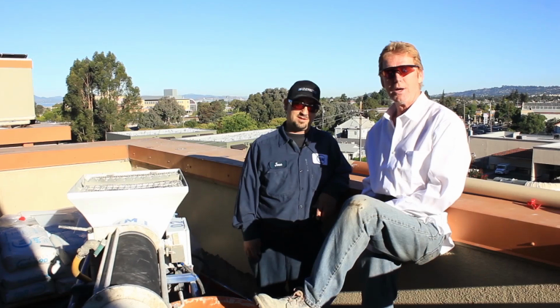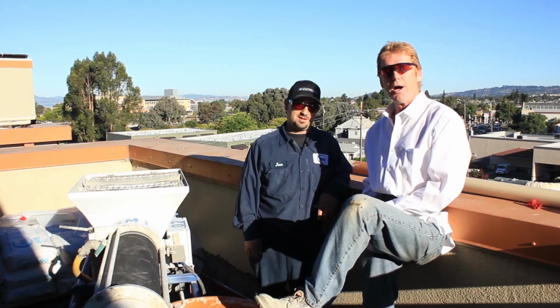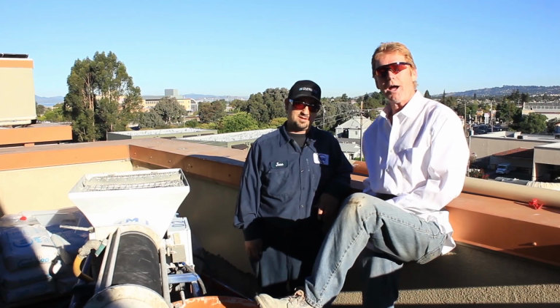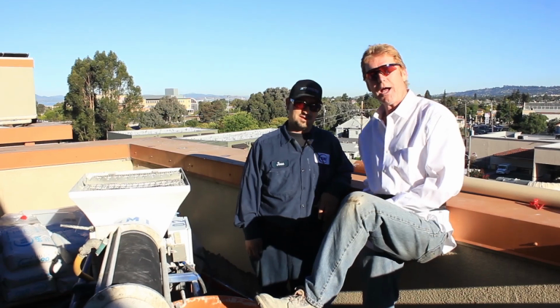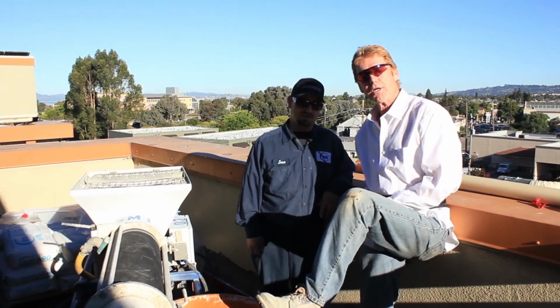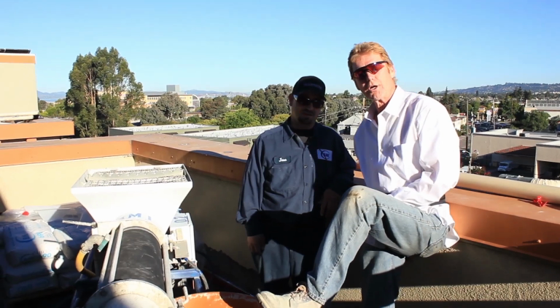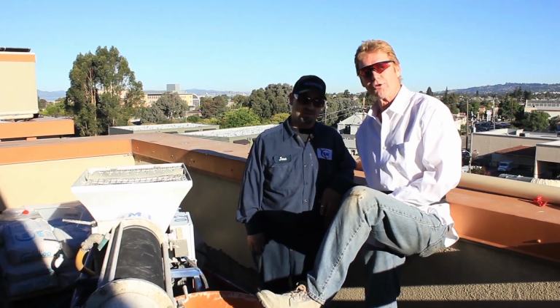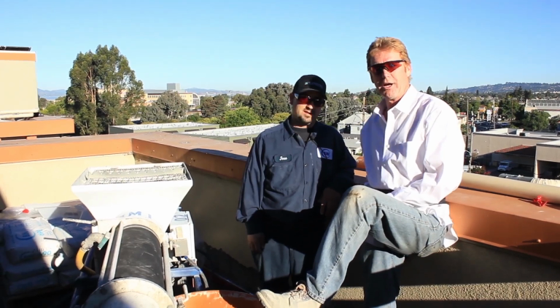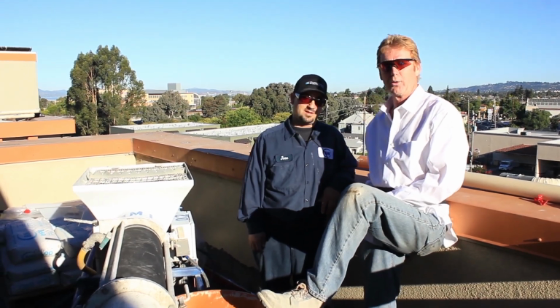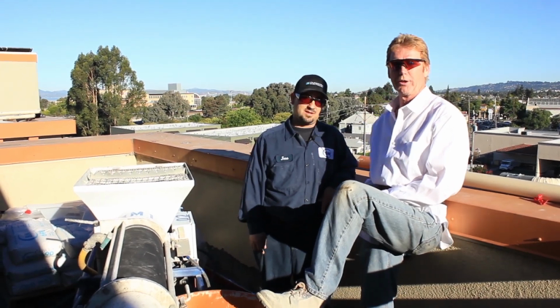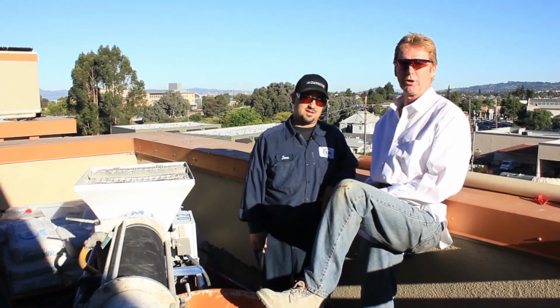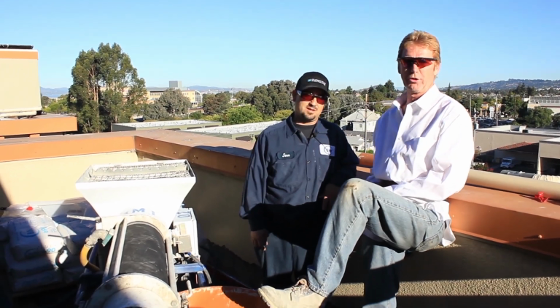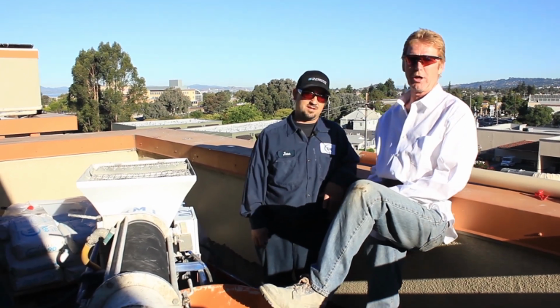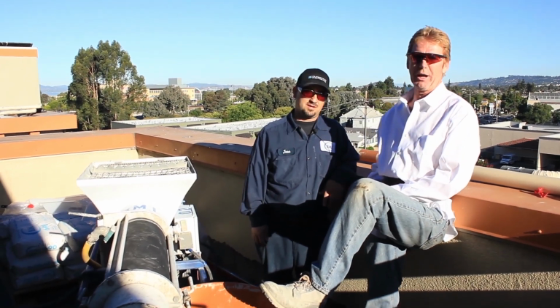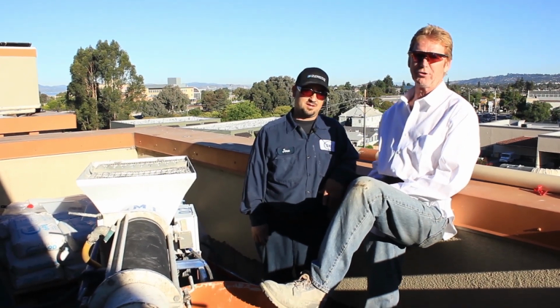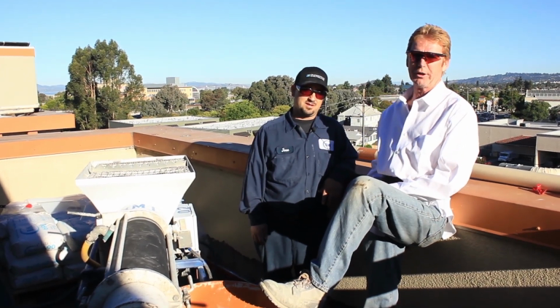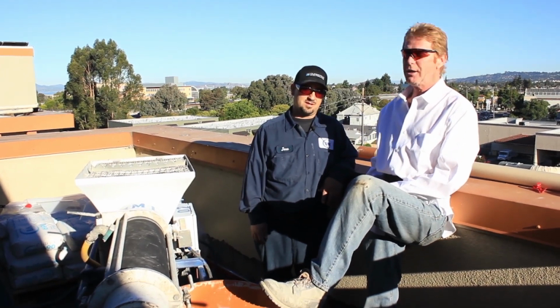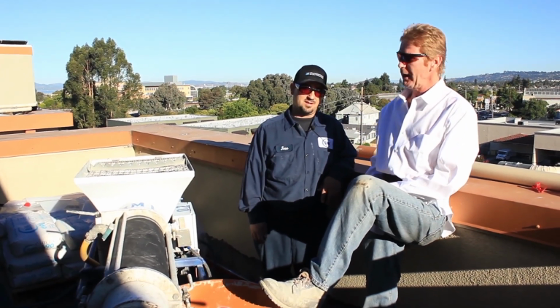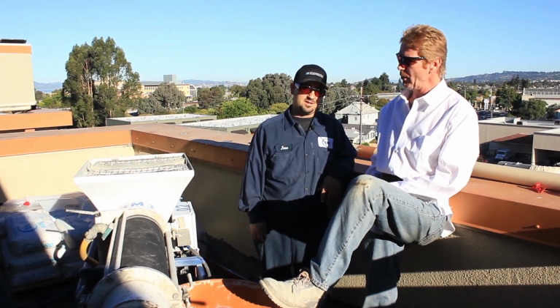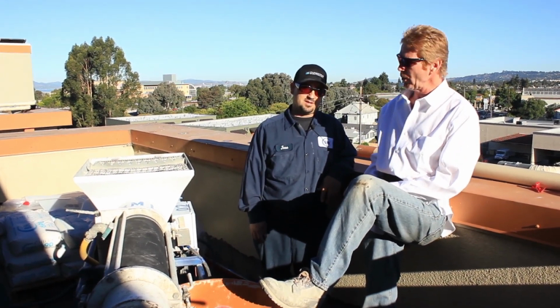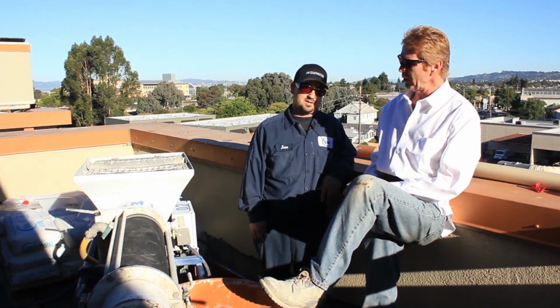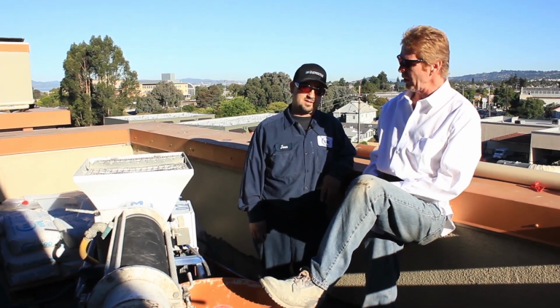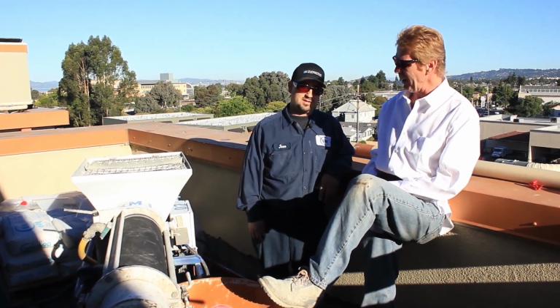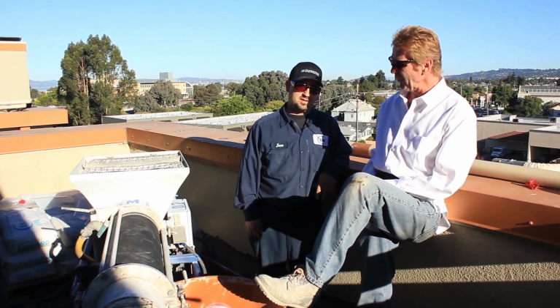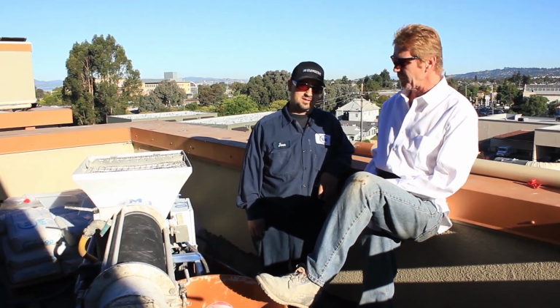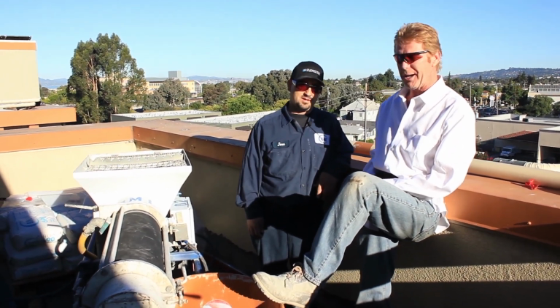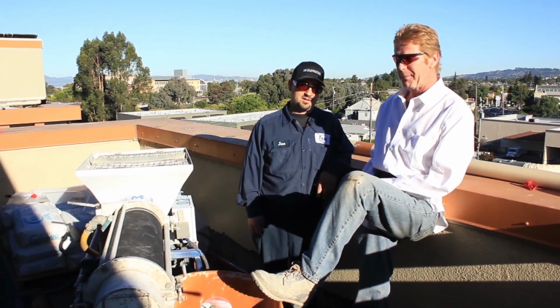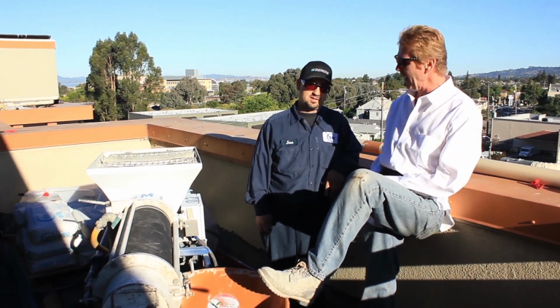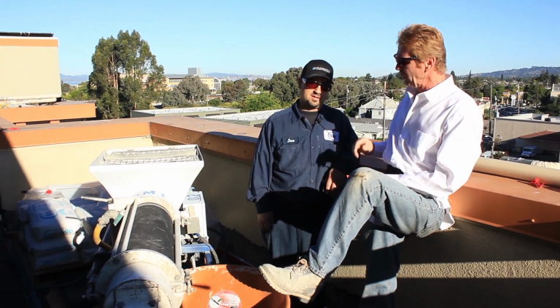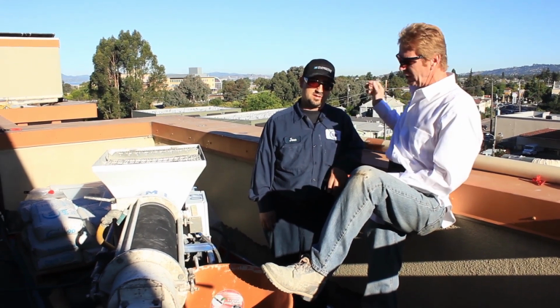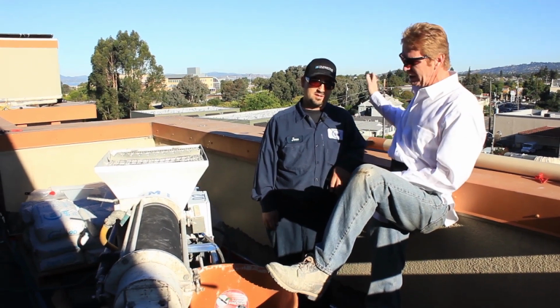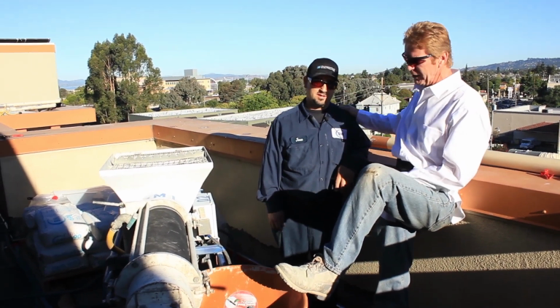Hi guys, Kirk and Jay here with Kirk Giordano Plastering. Today we're working with our pals from BMI, Jose here.